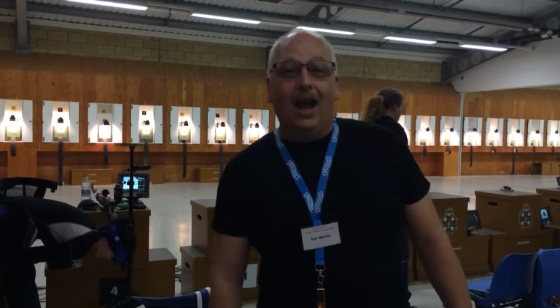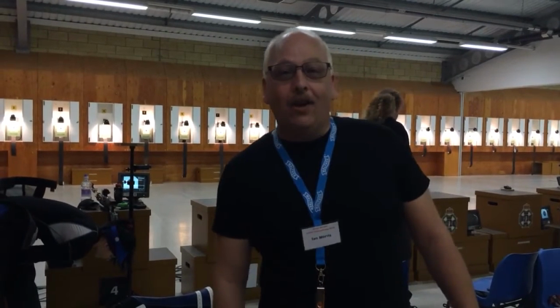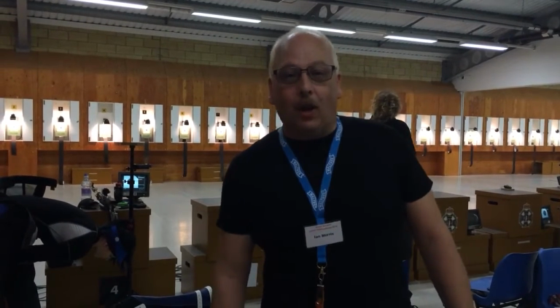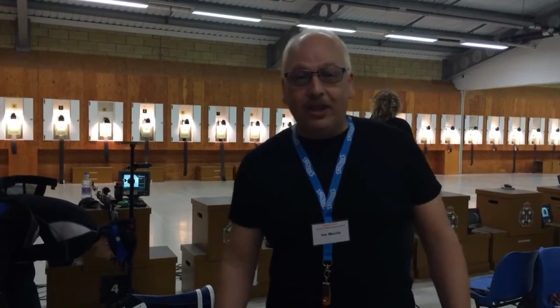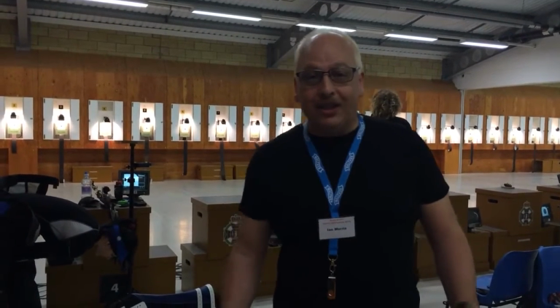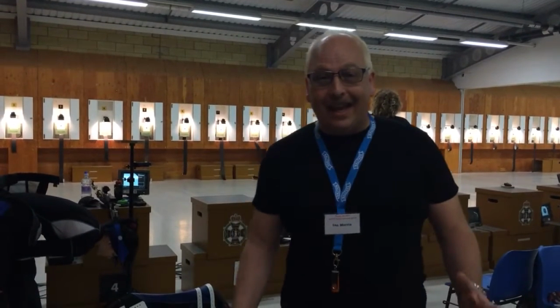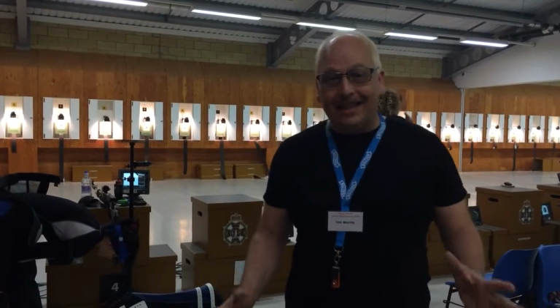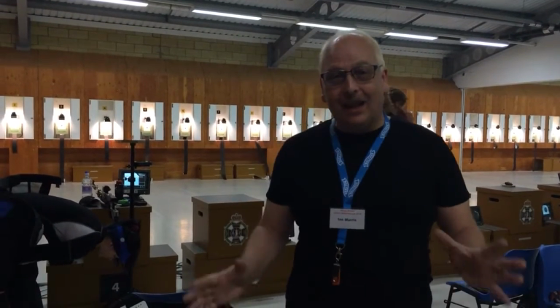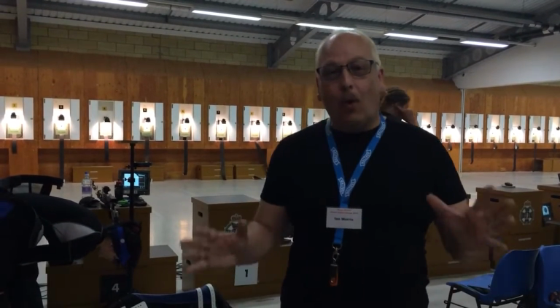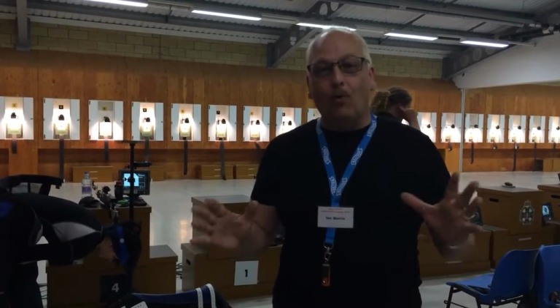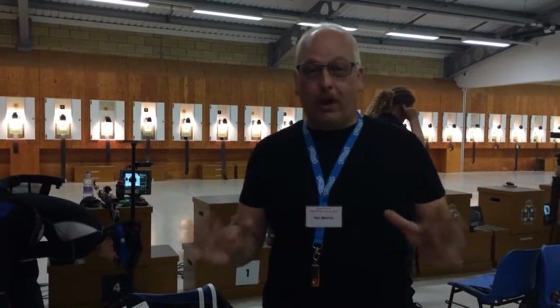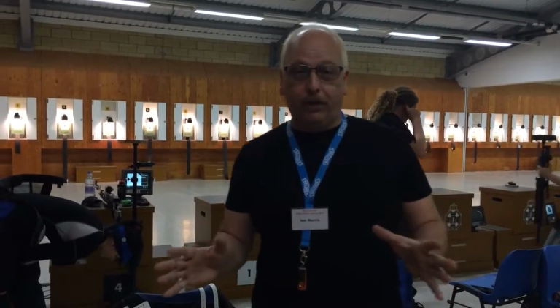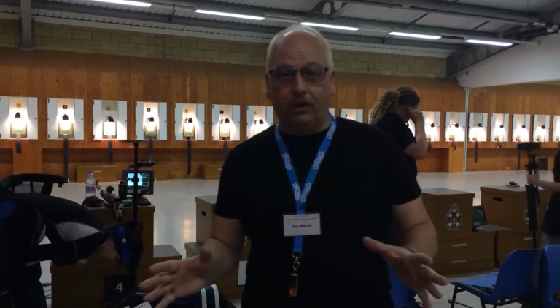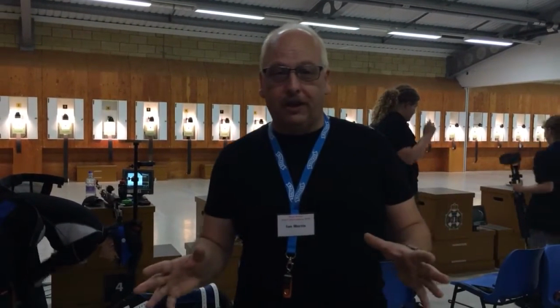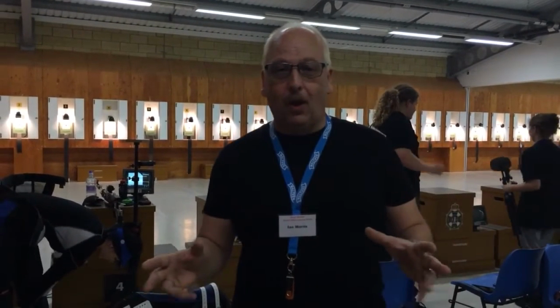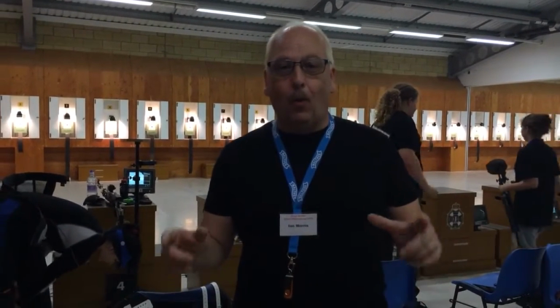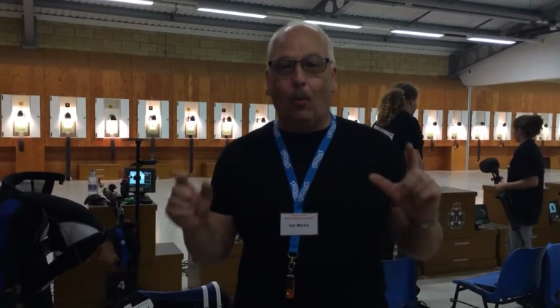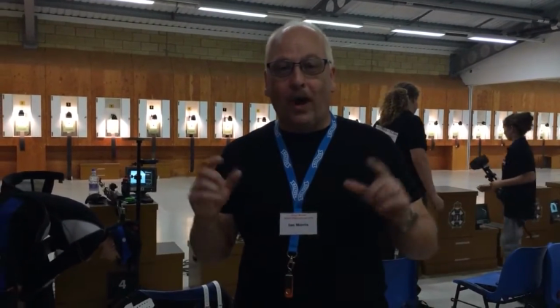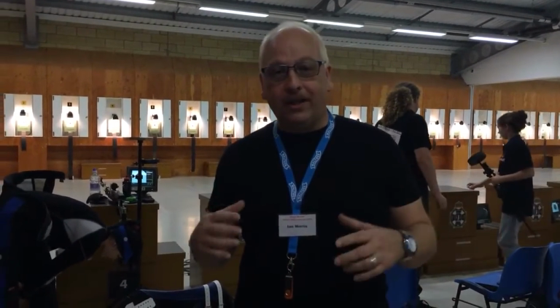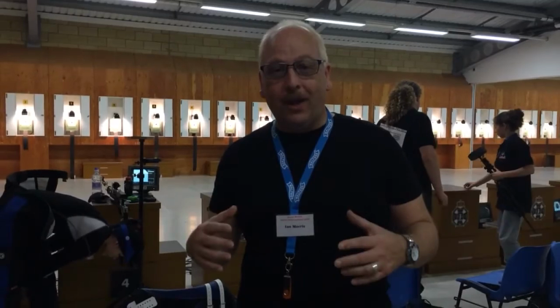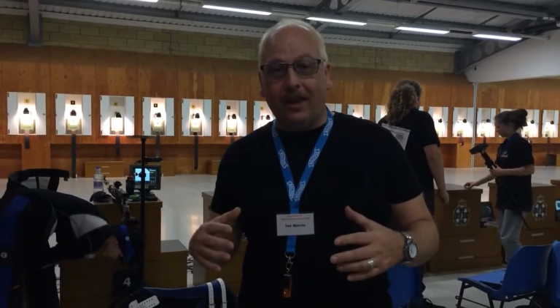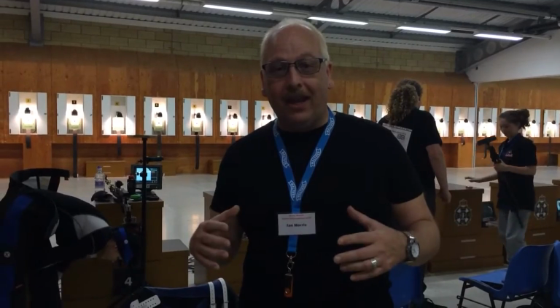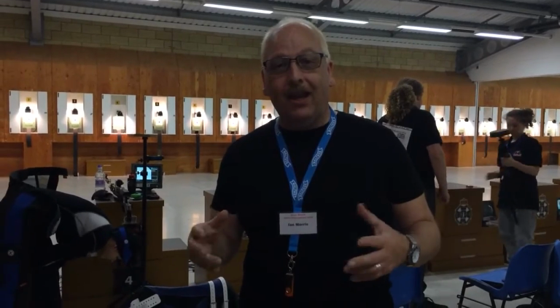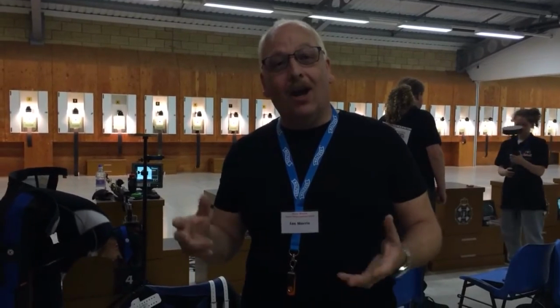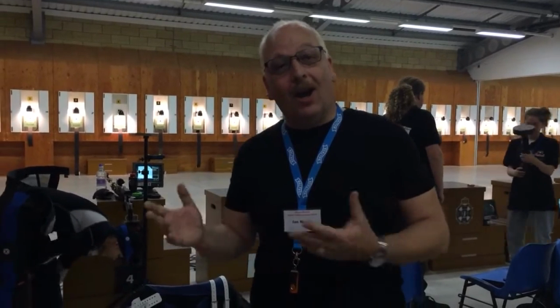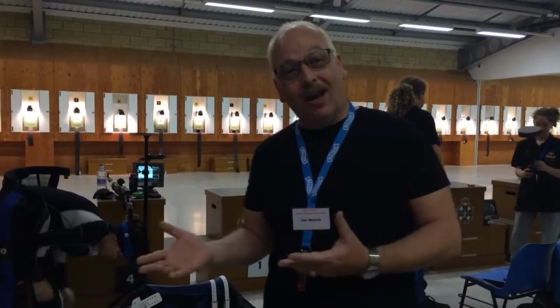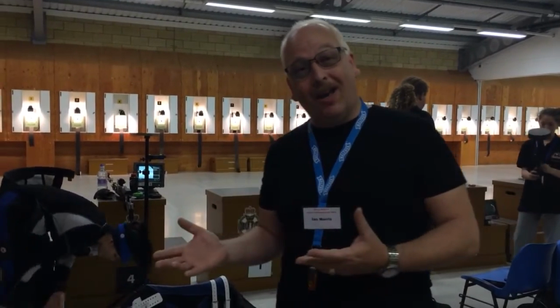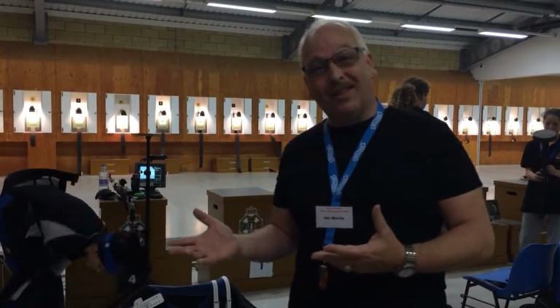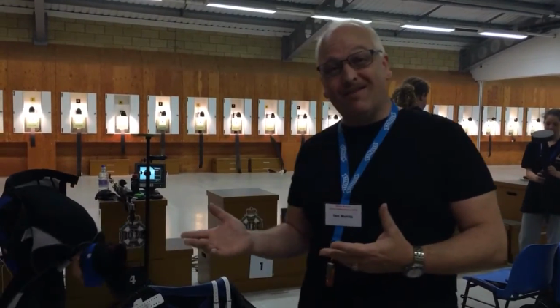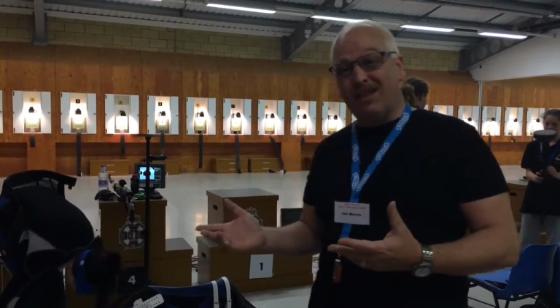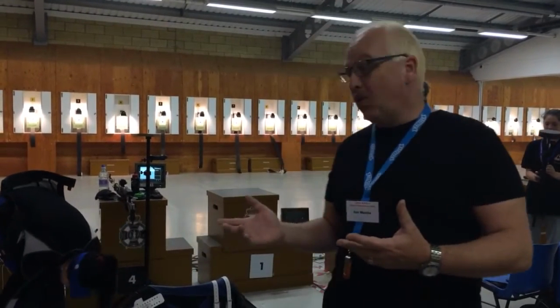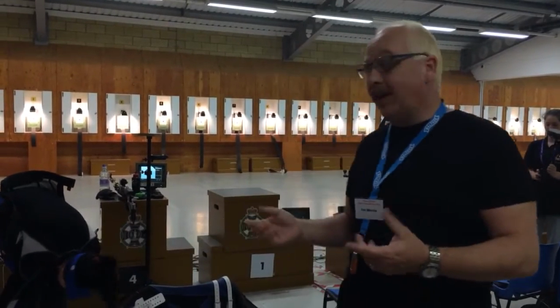Right, question of the day is rifle shooting. Why do they wear the kit? And this is the reason why.